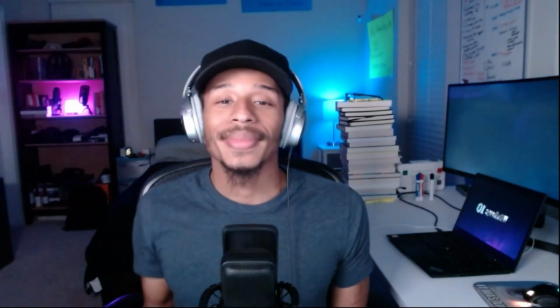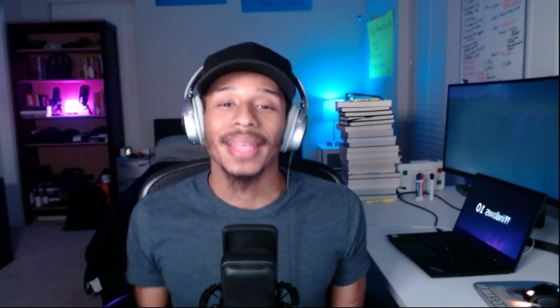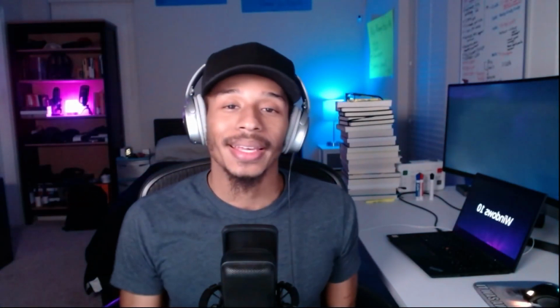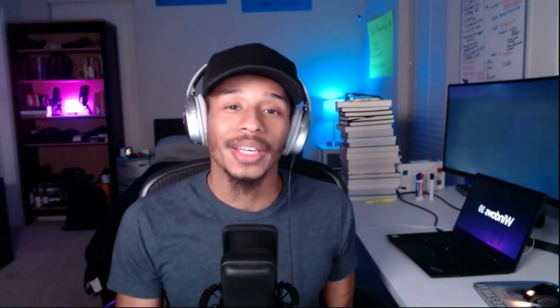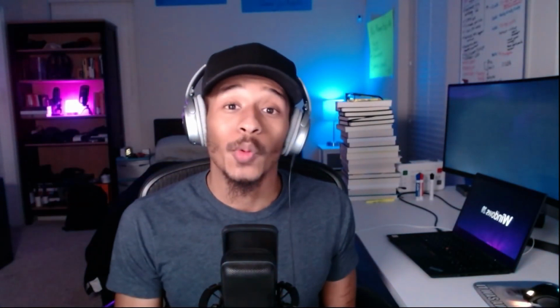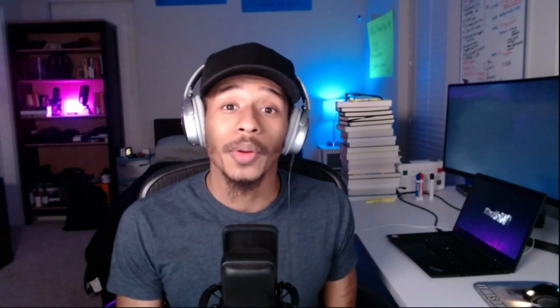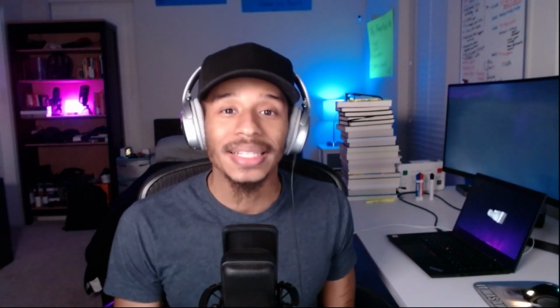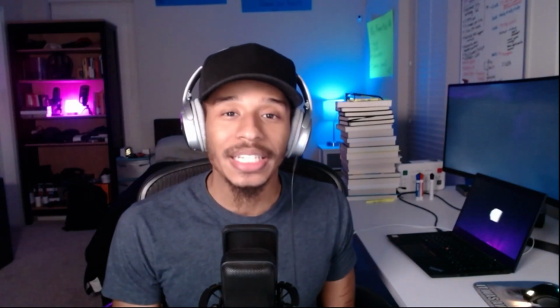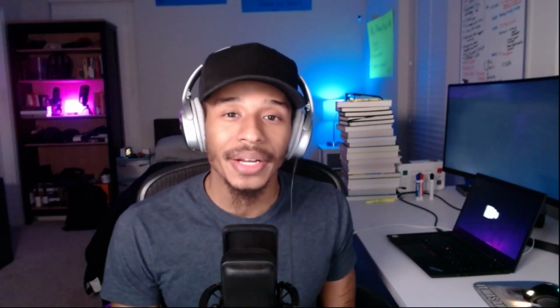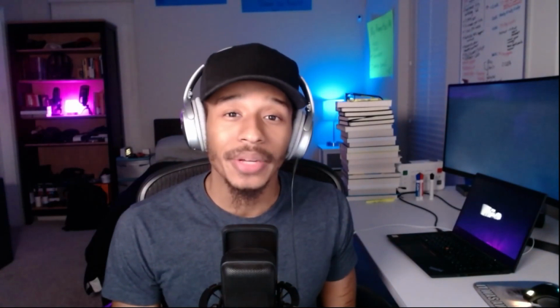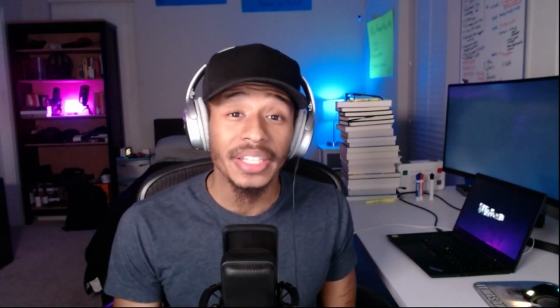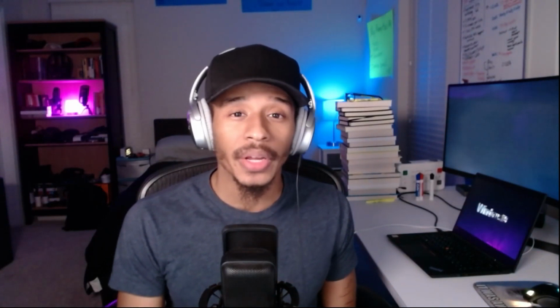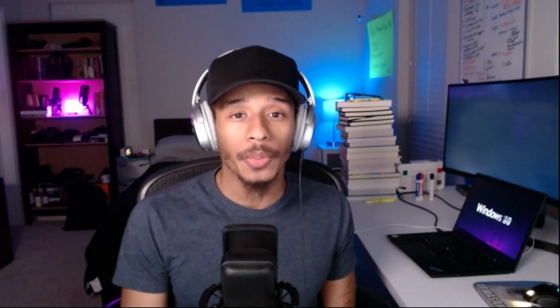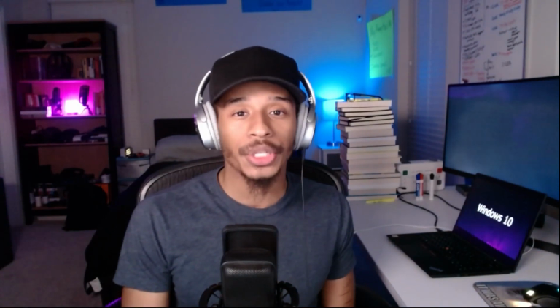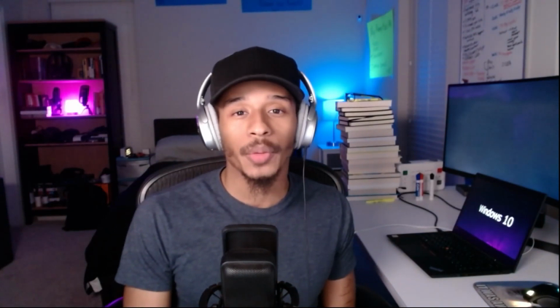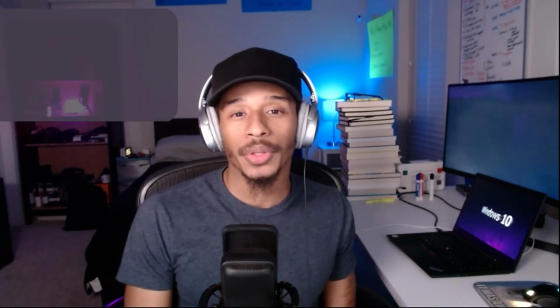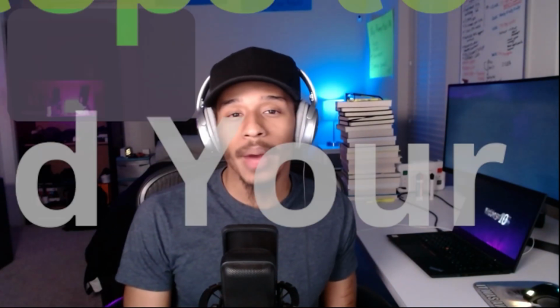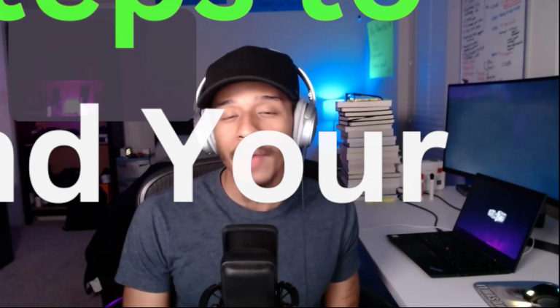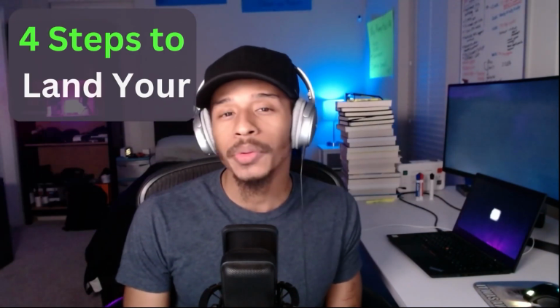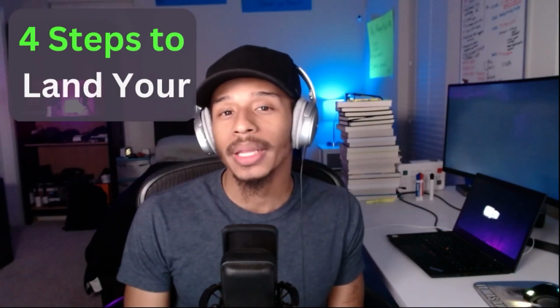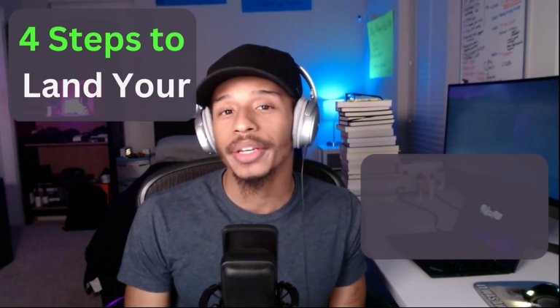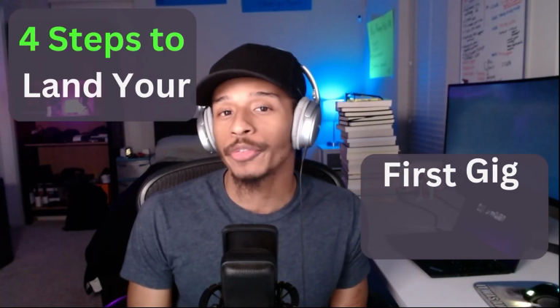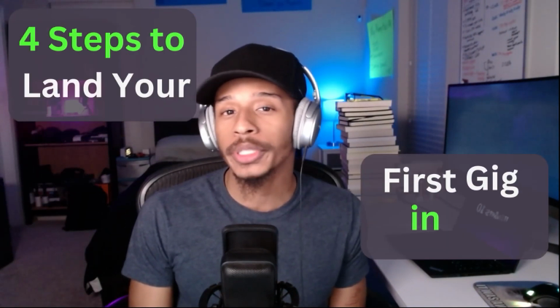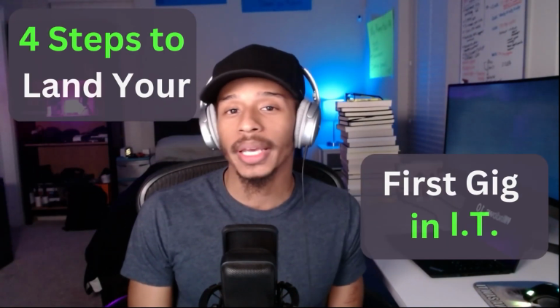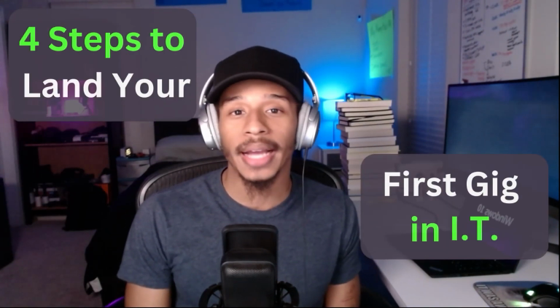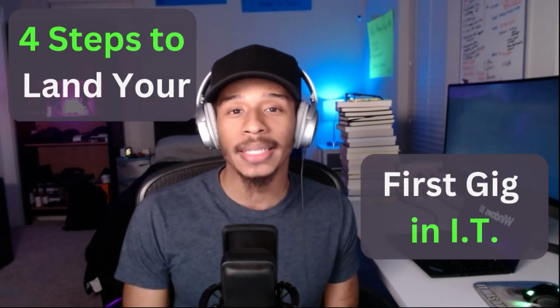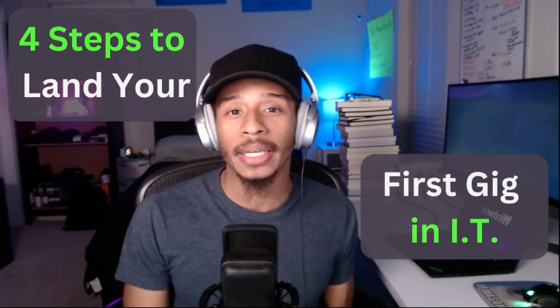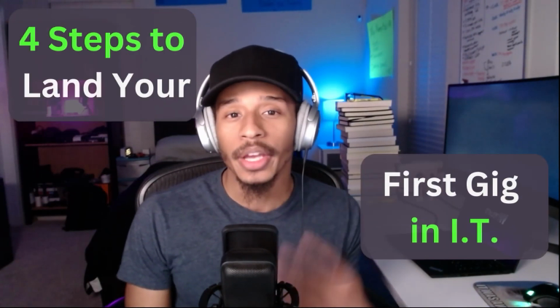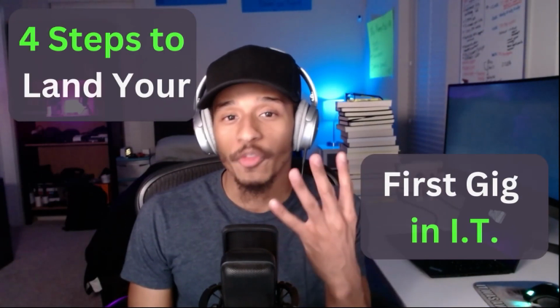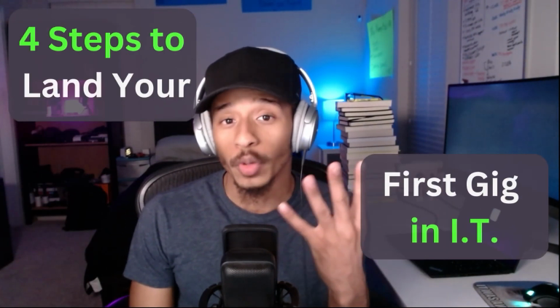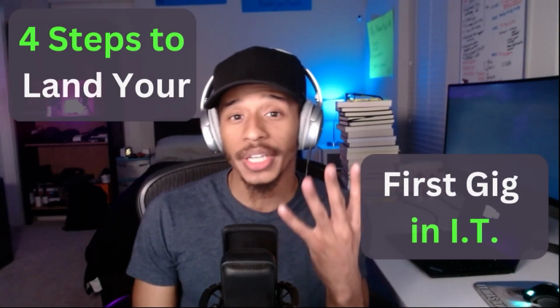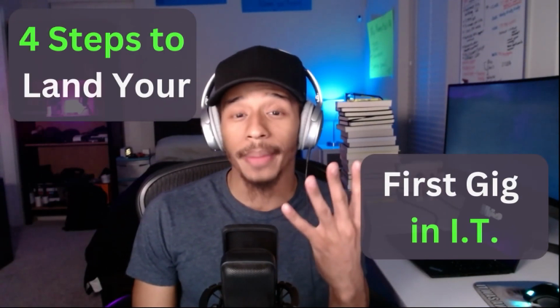Hey, welcome back to the channel. In this video, I'll be sharing with you how you can land your first gig in IT in four steps.